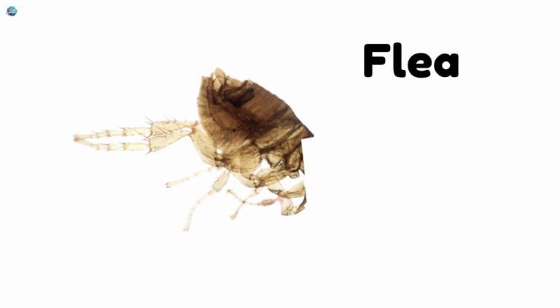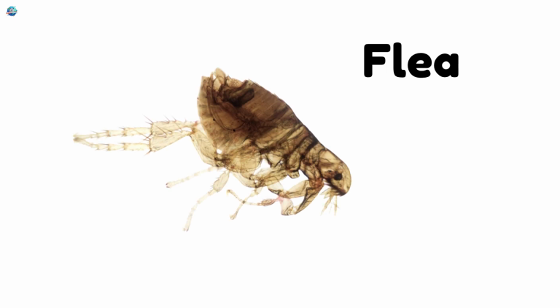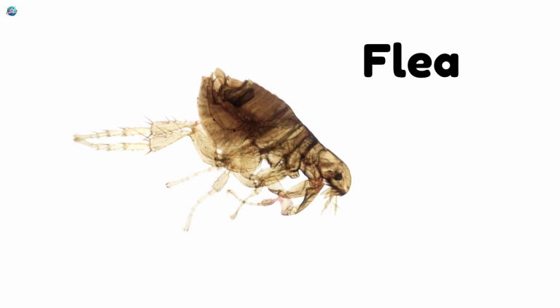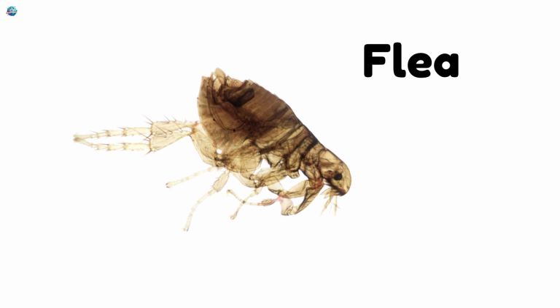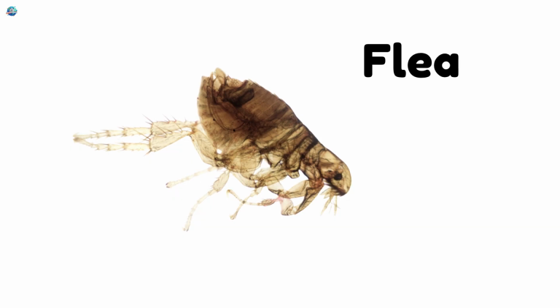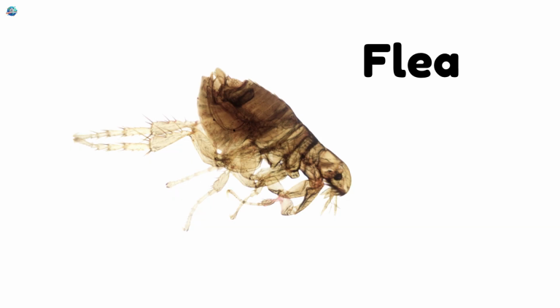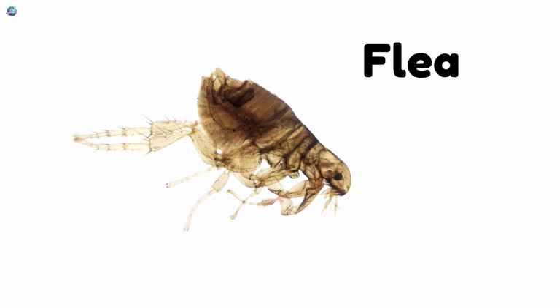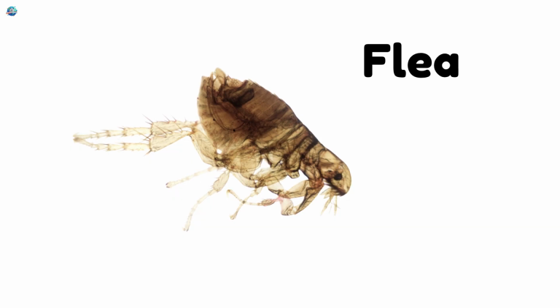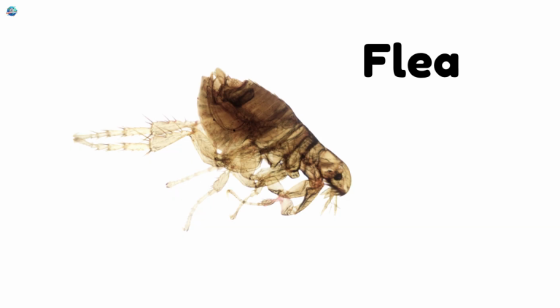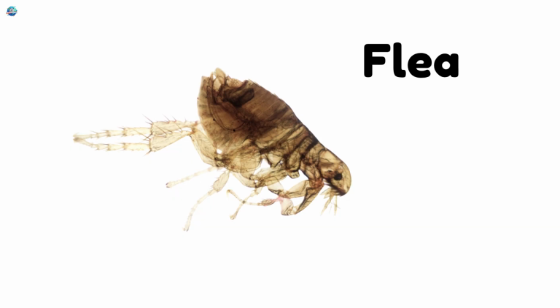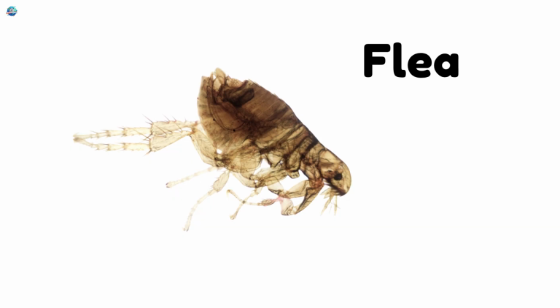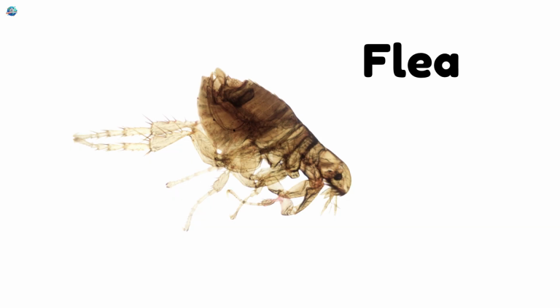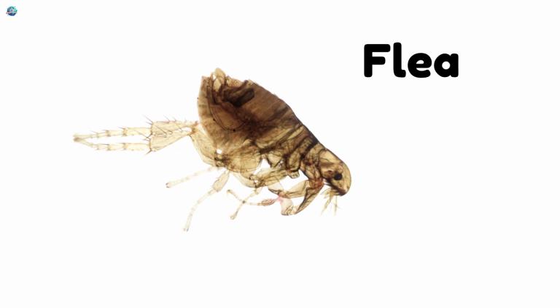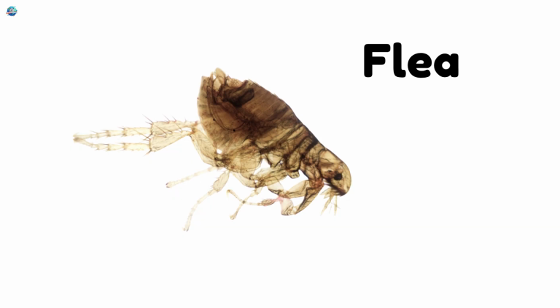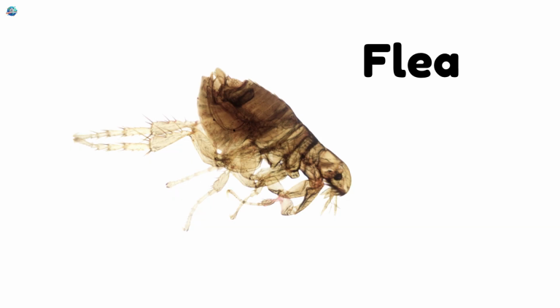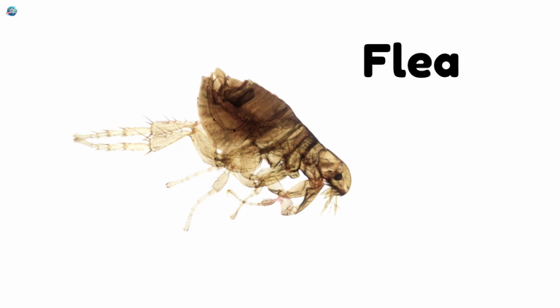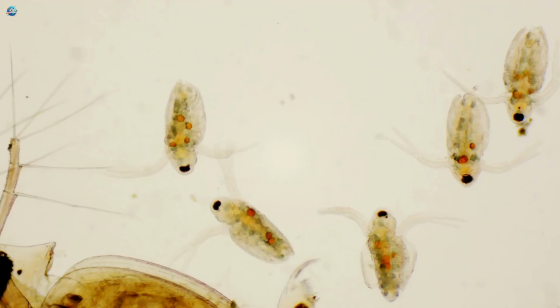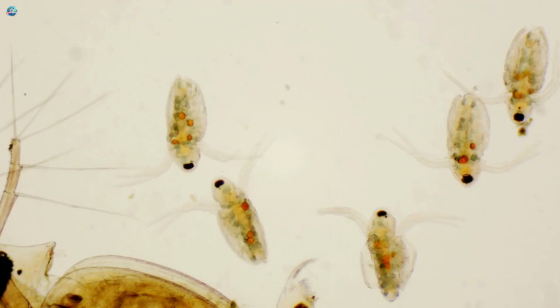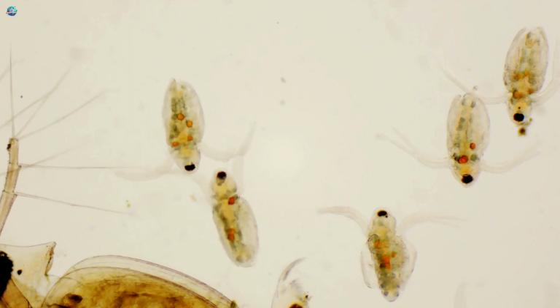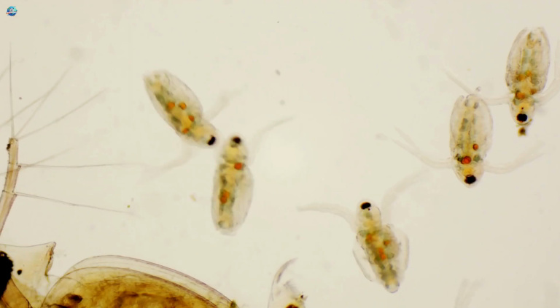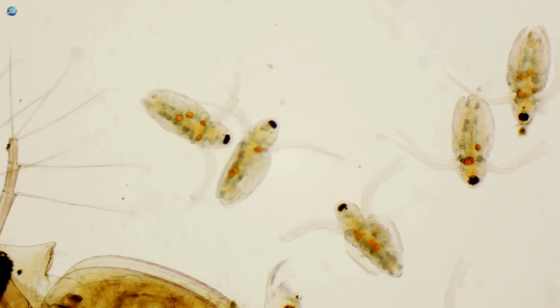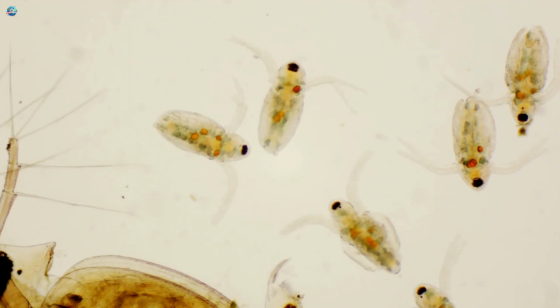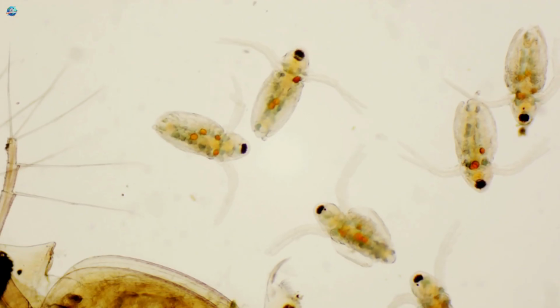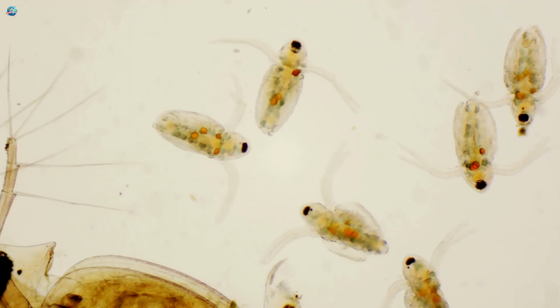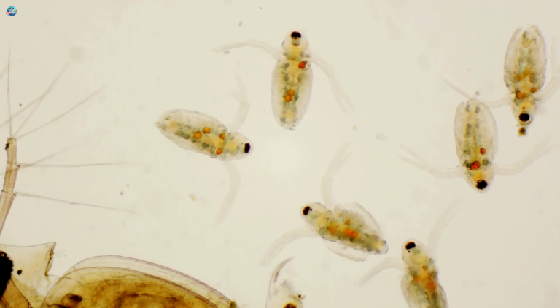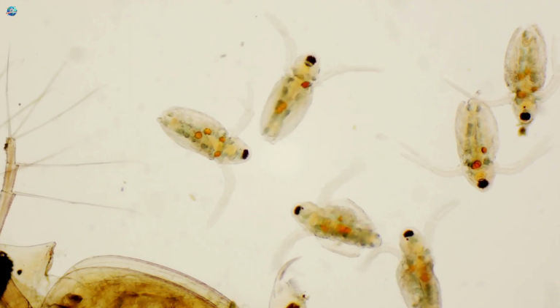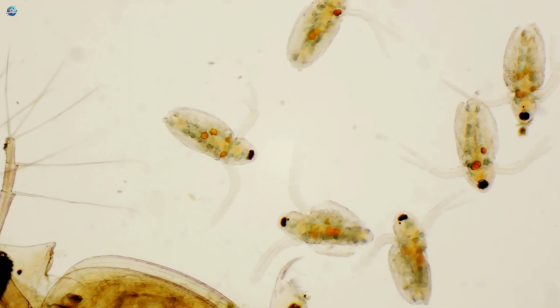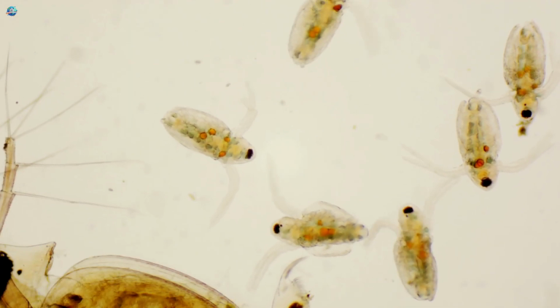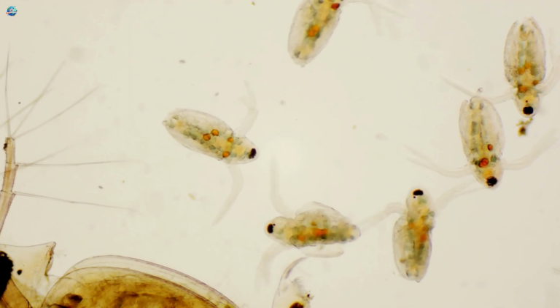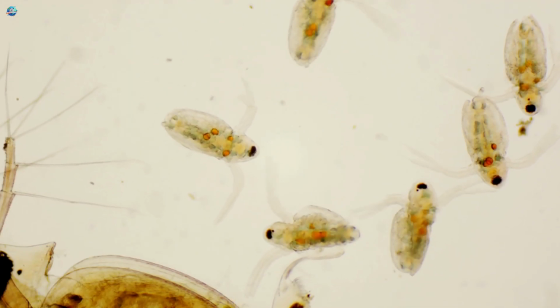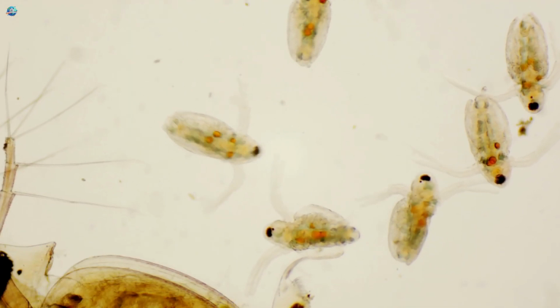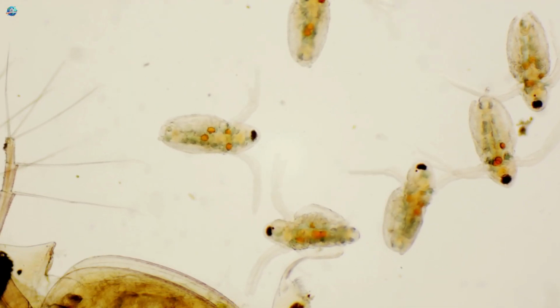Flea! Fleas are tiny jumpers that live on animals. They can jump many times their body size.